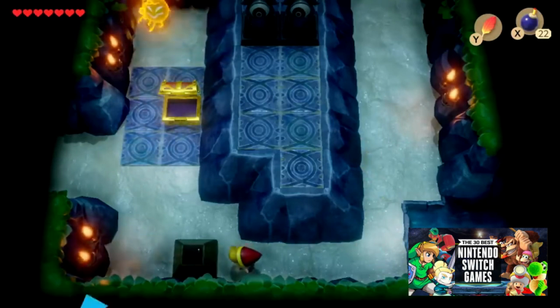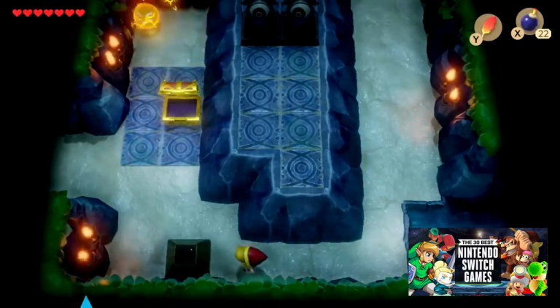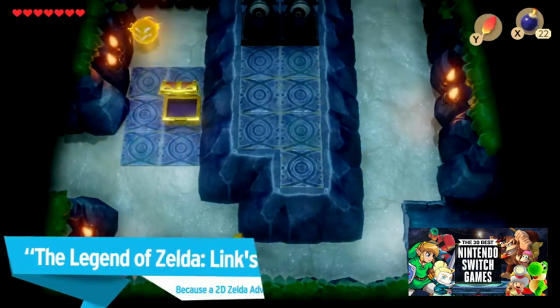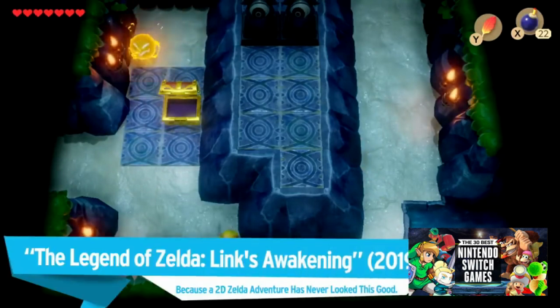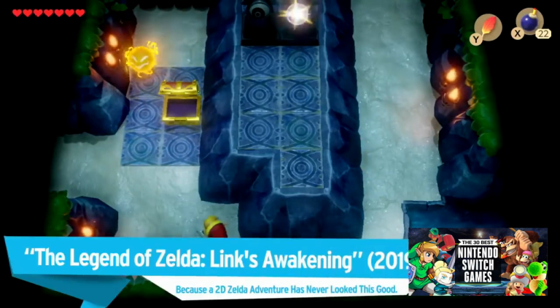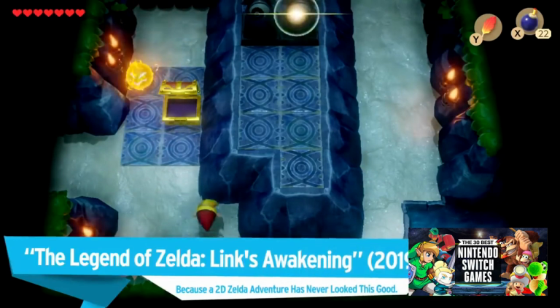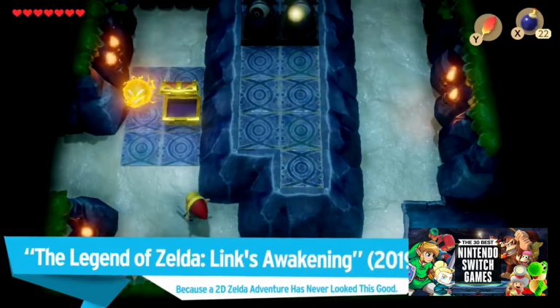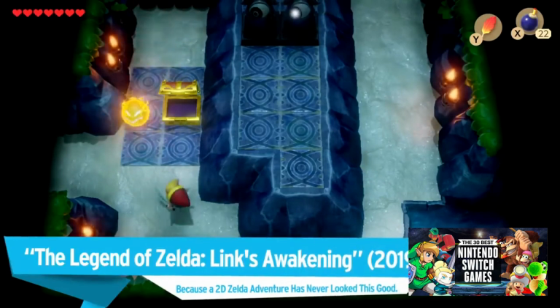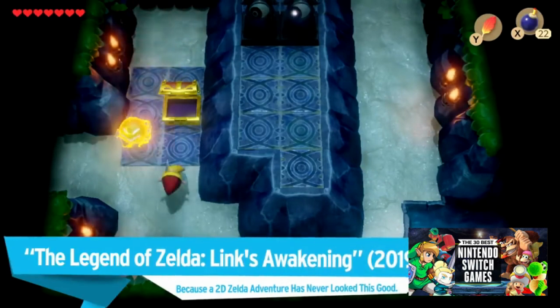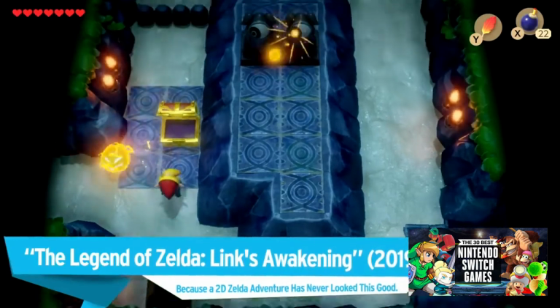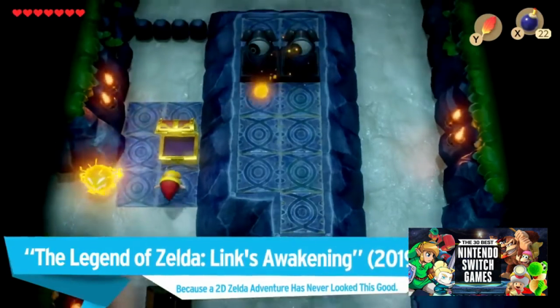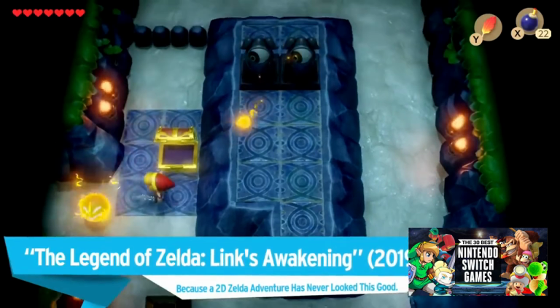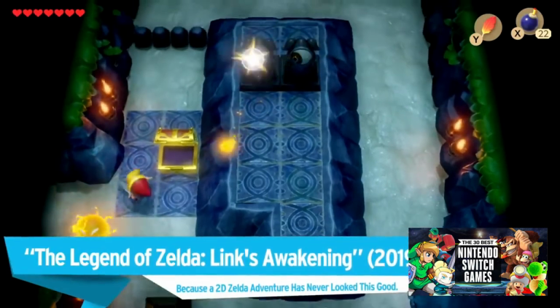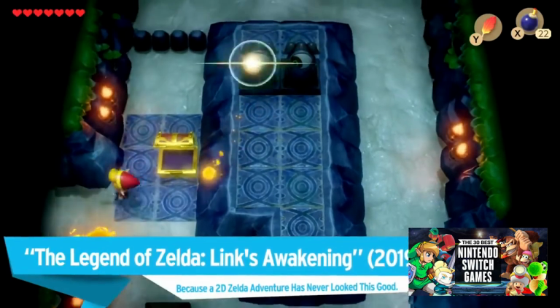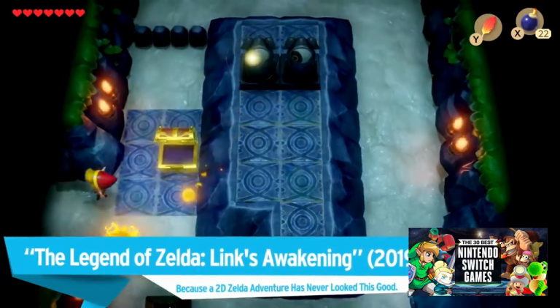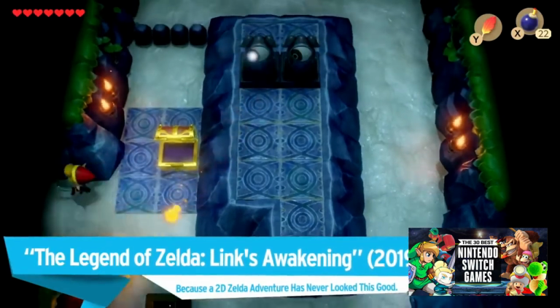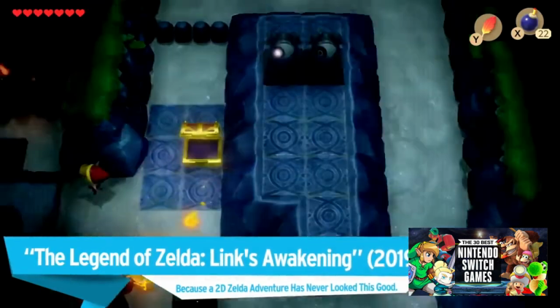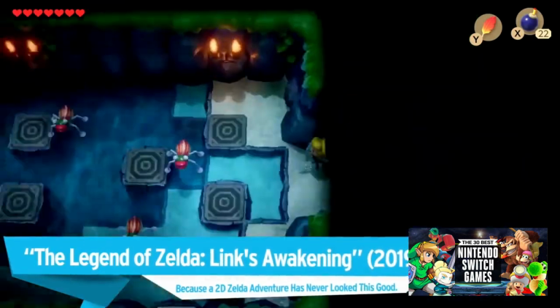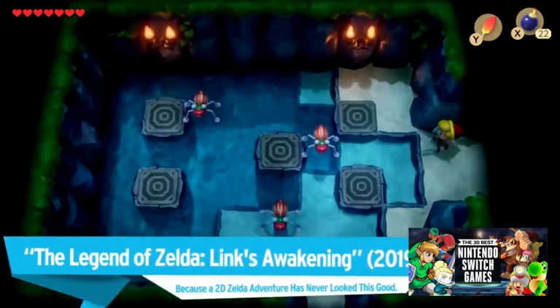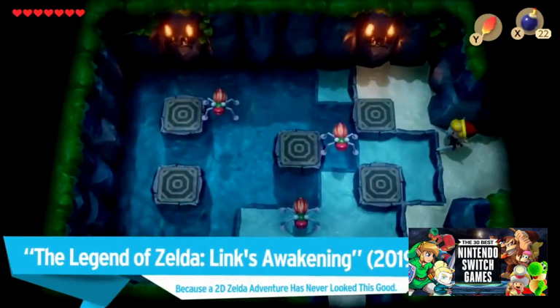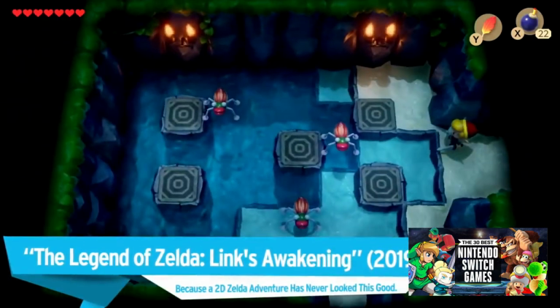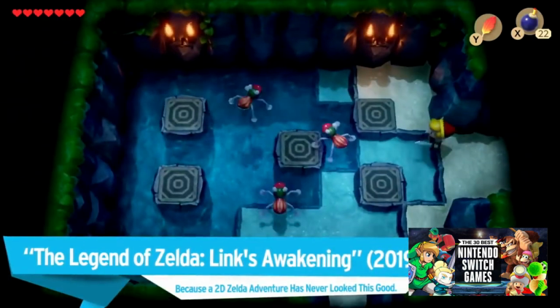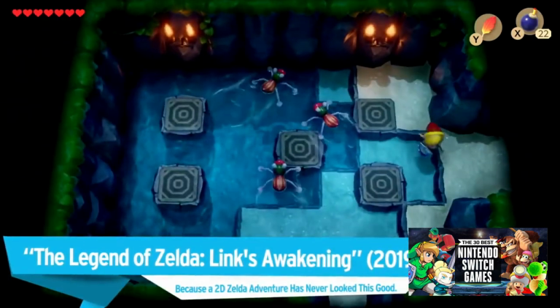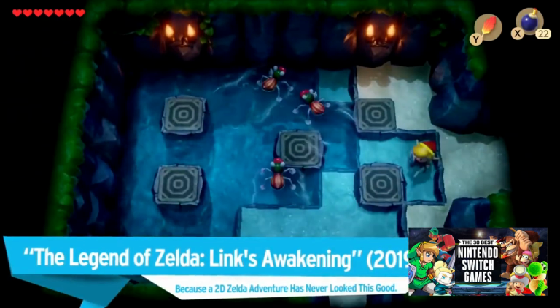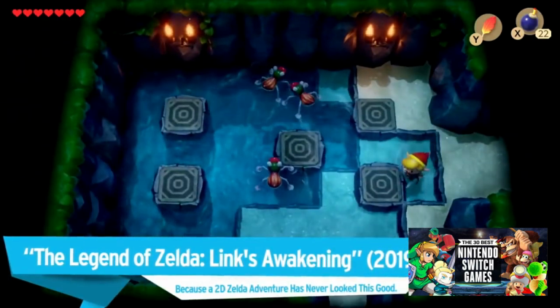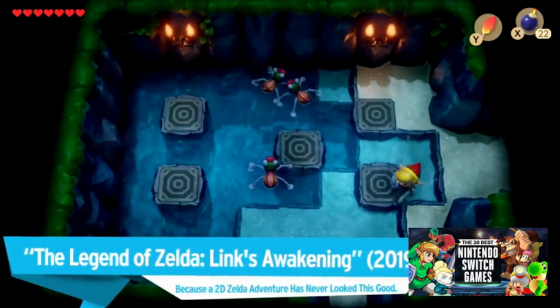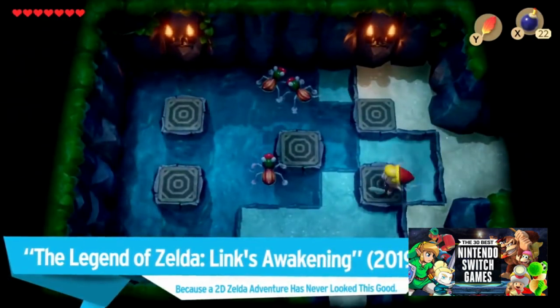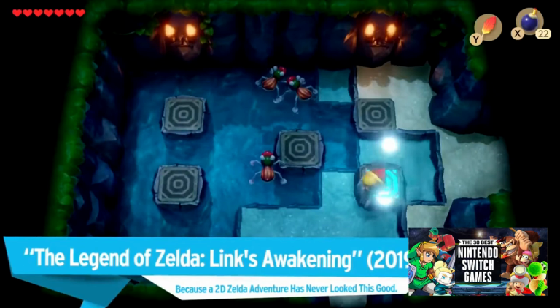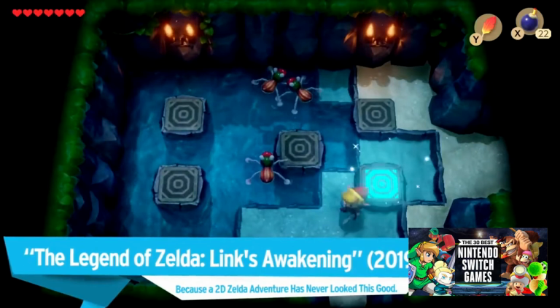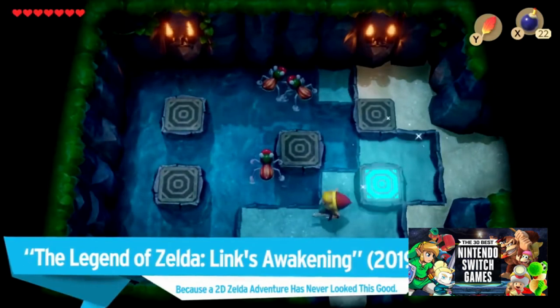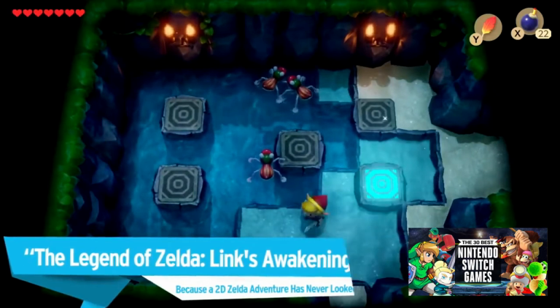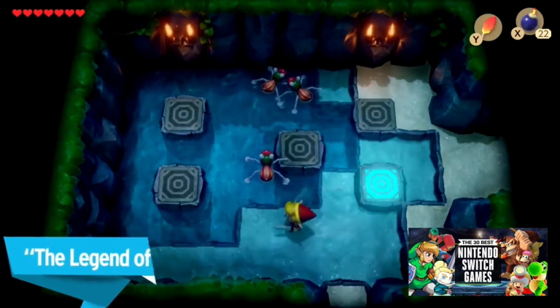The Legend of Zelda: Link's Awakening also deserves a mention, because a 2D Zelda adventure has never looked this good.